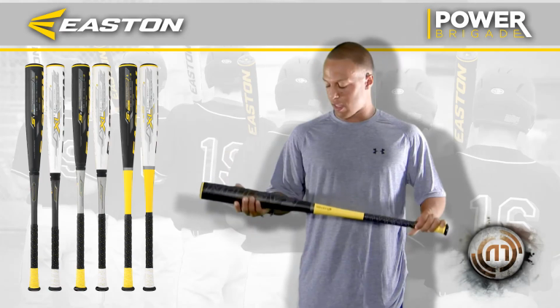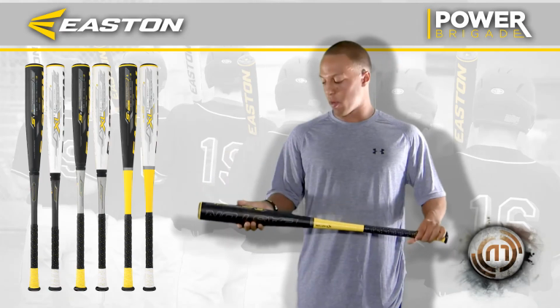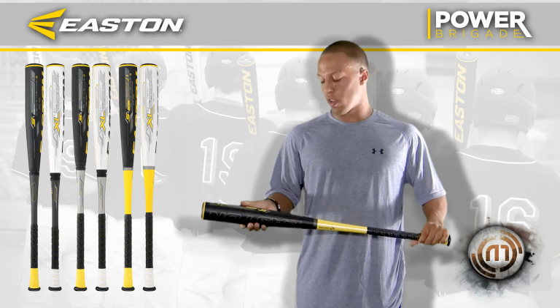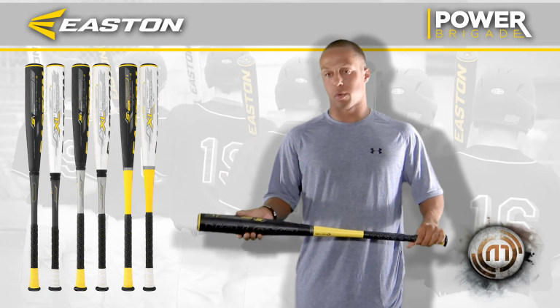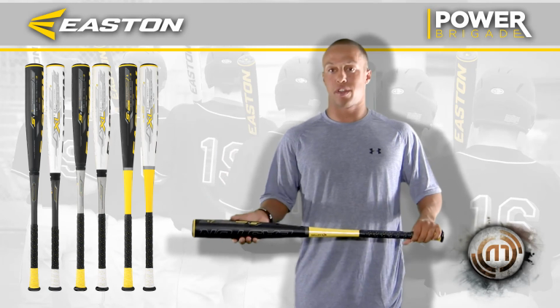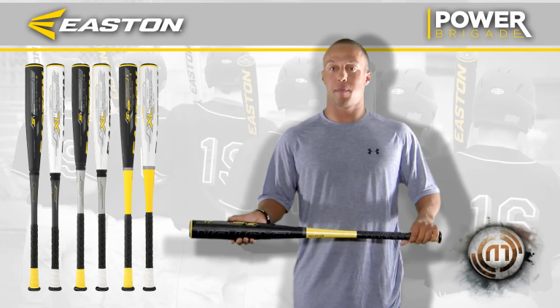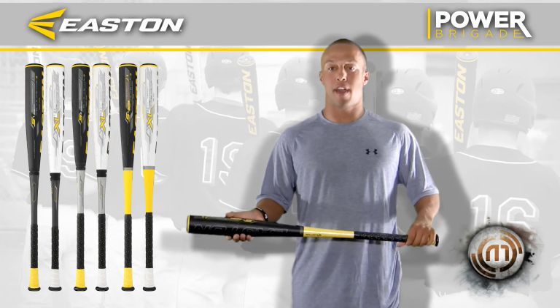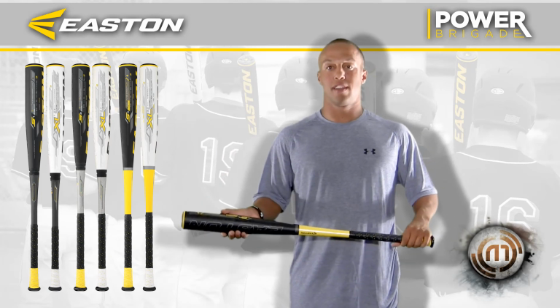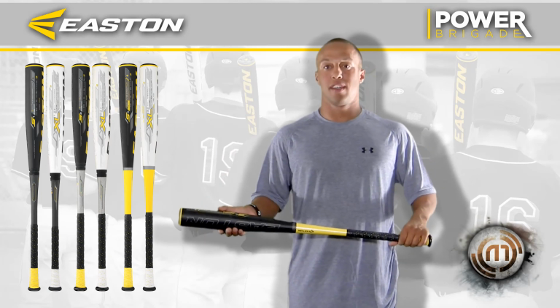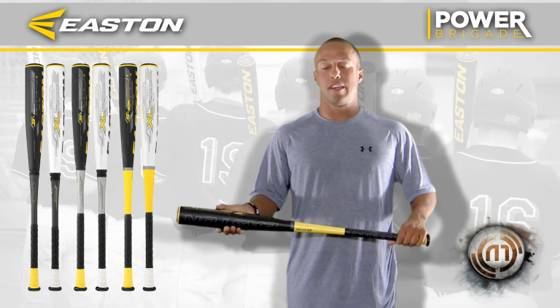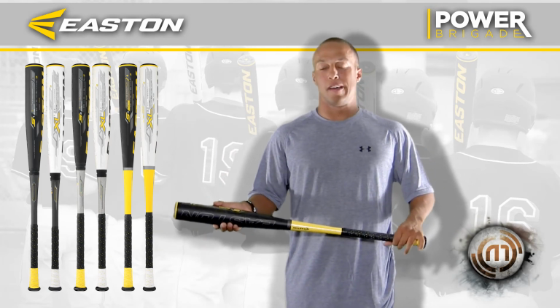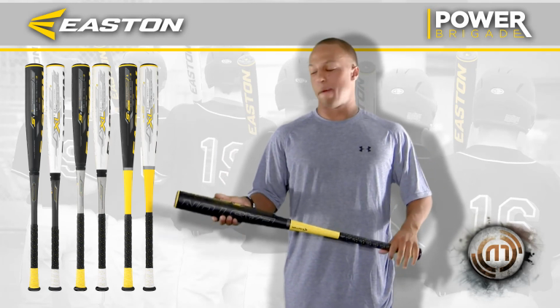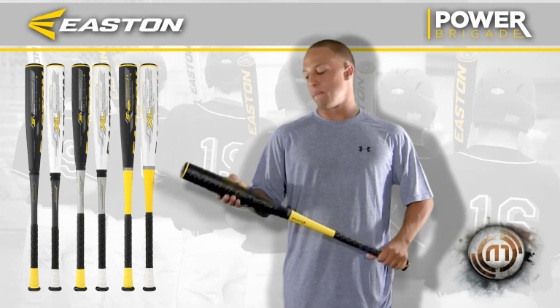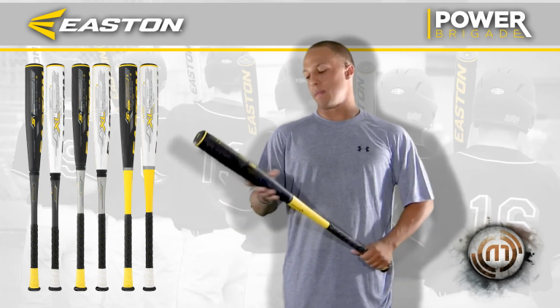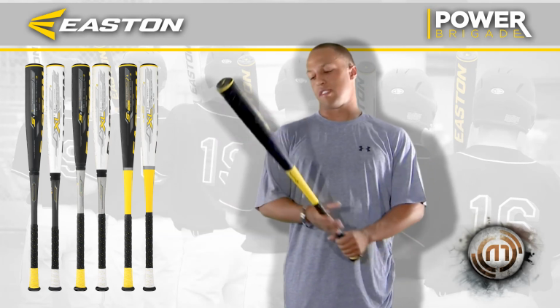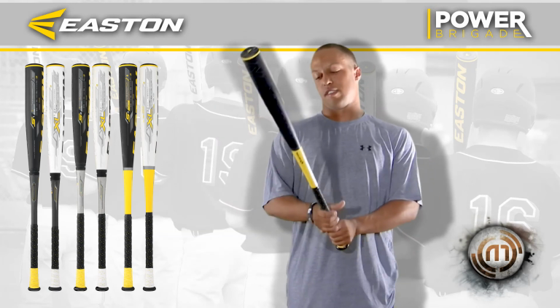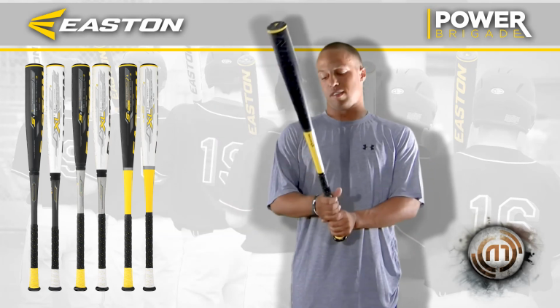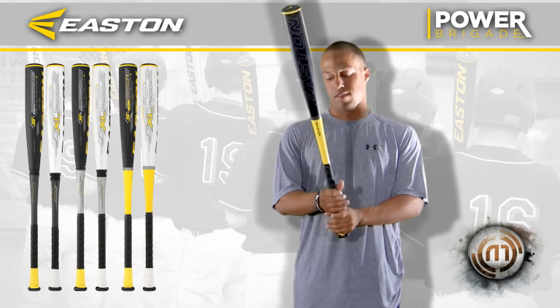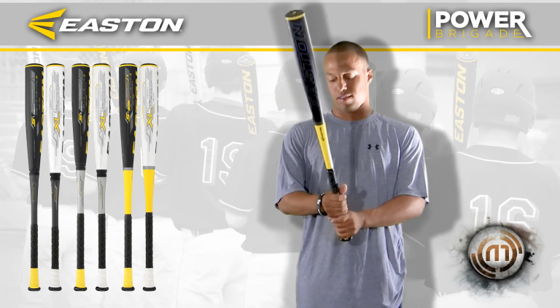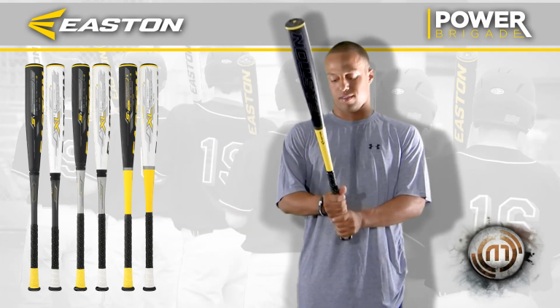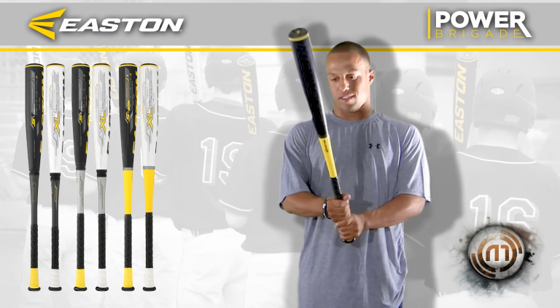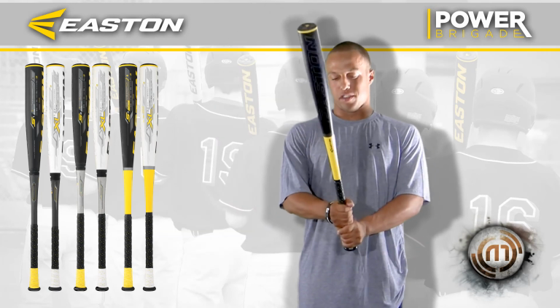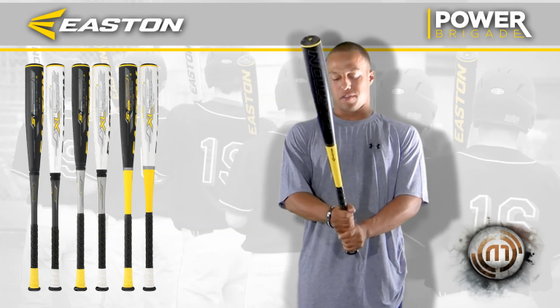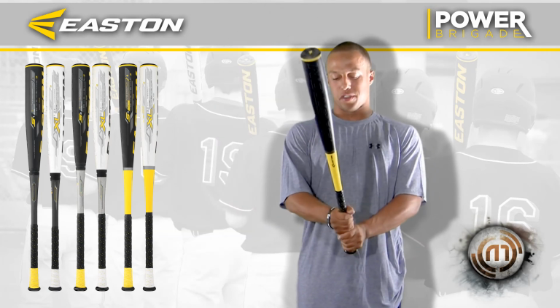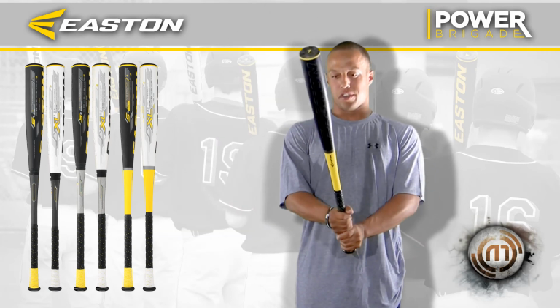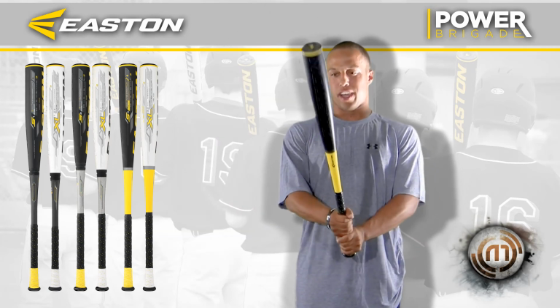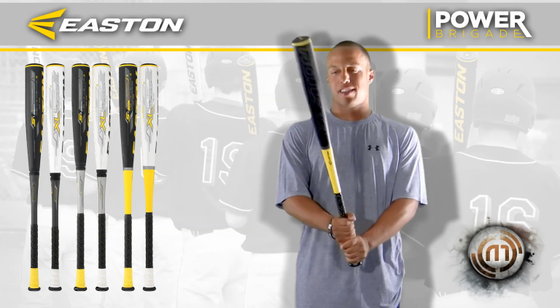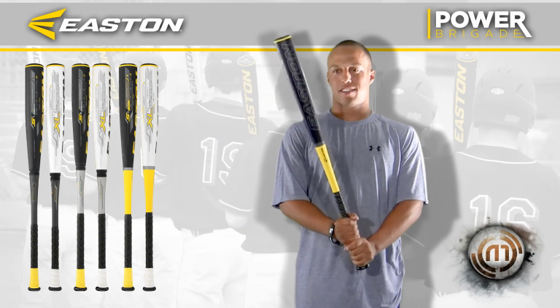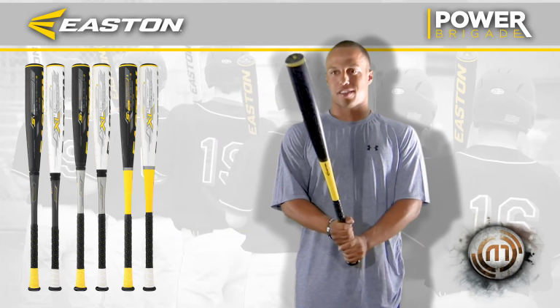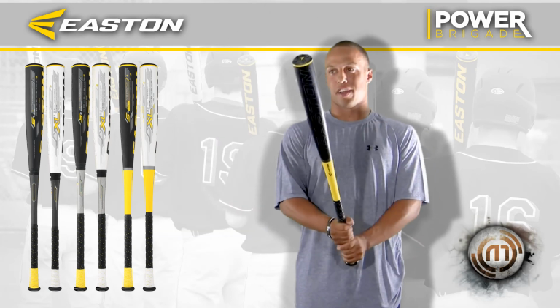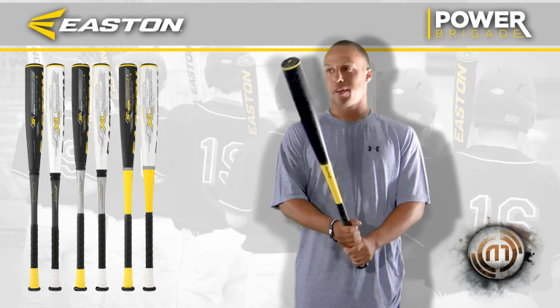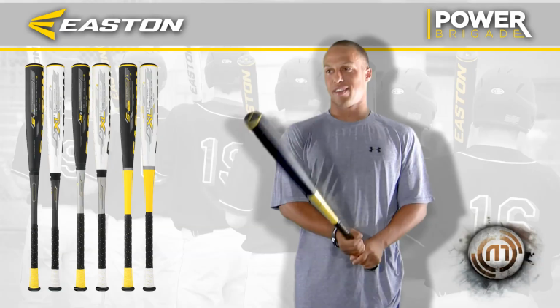They put a lot of work in the bat. It just feels good in your hand and it's lightweight.